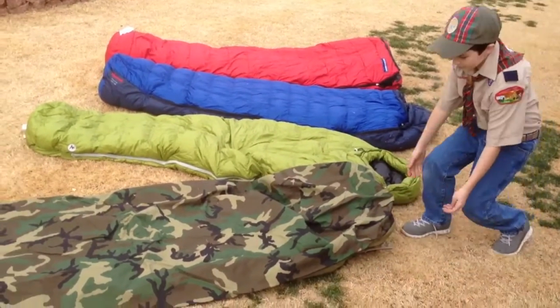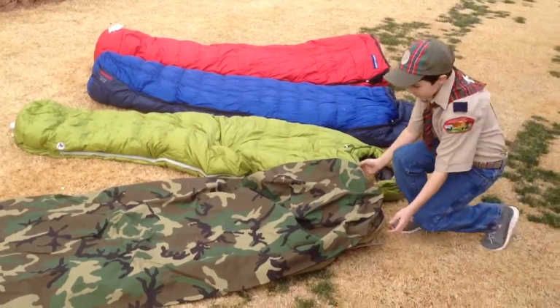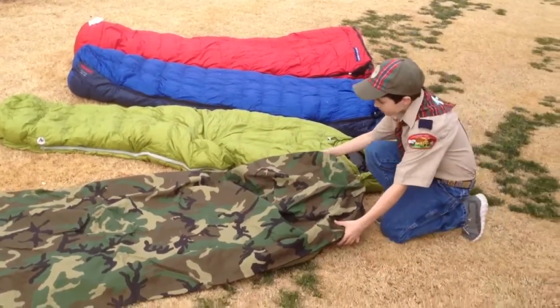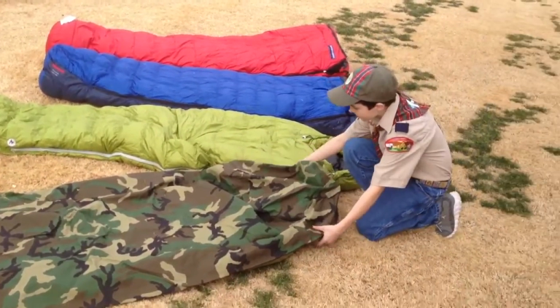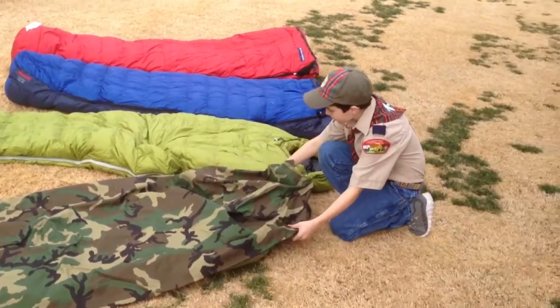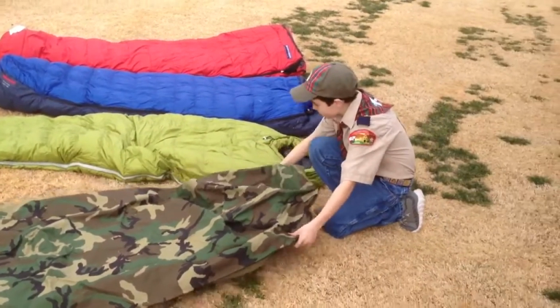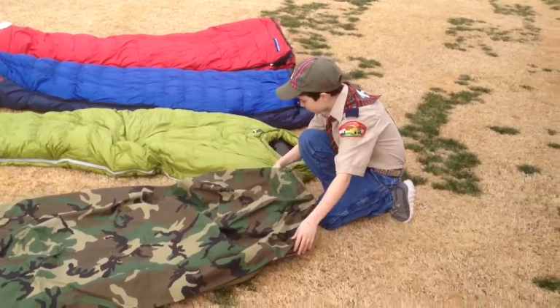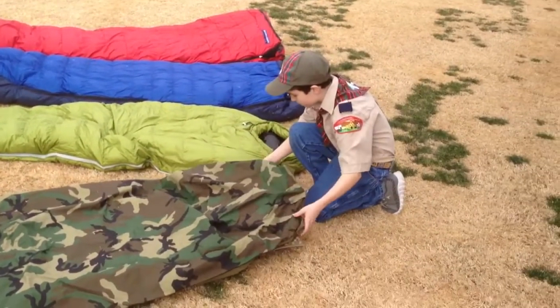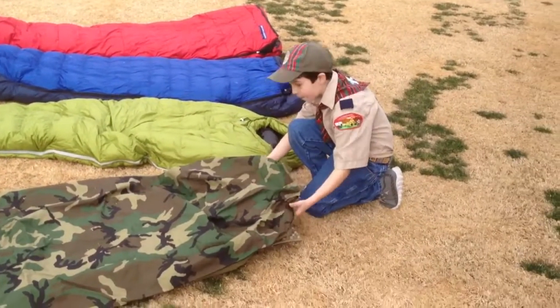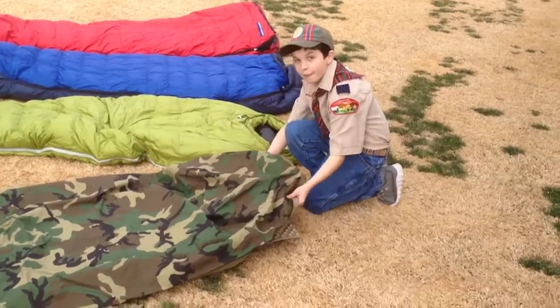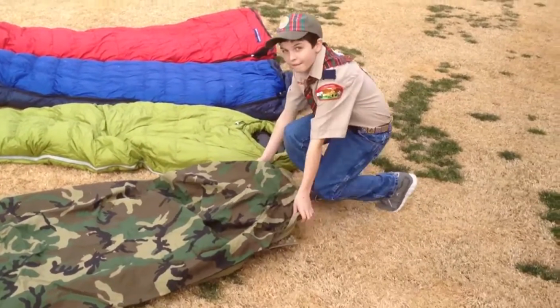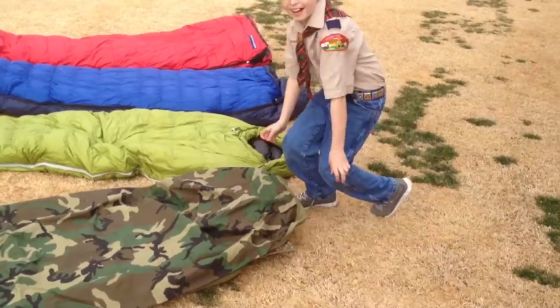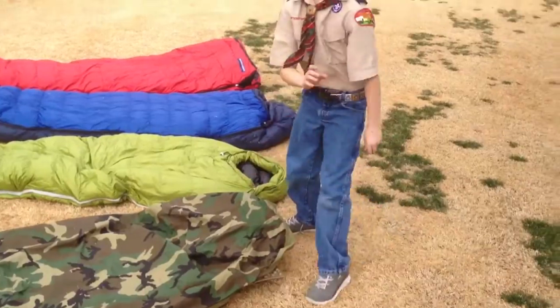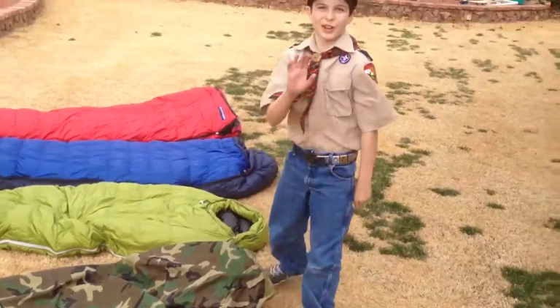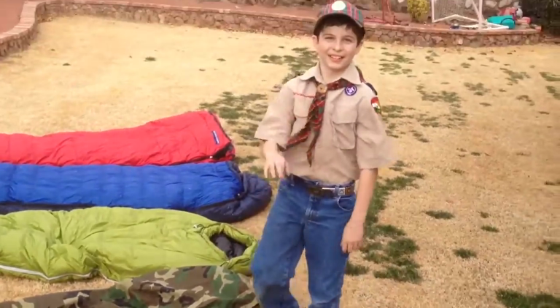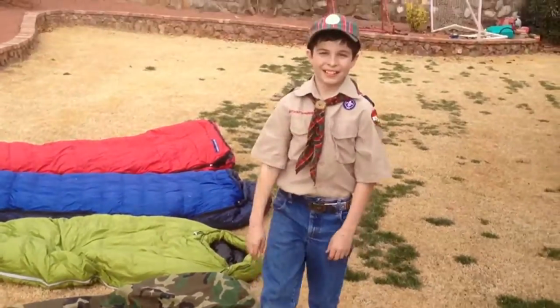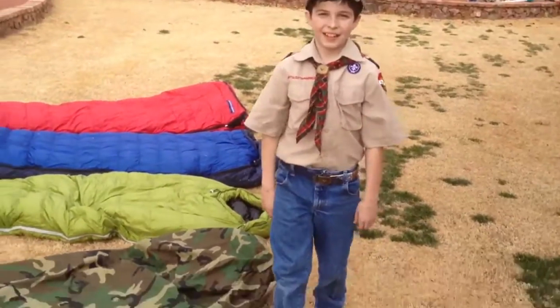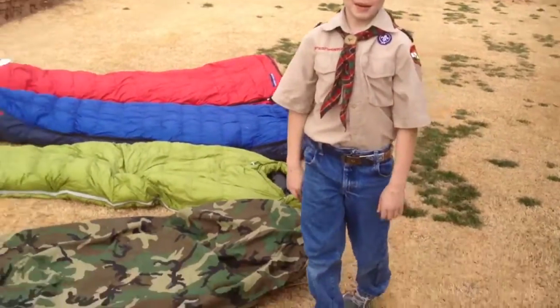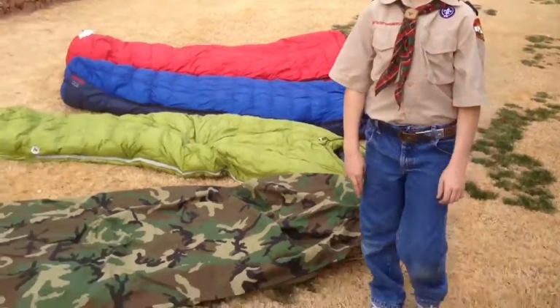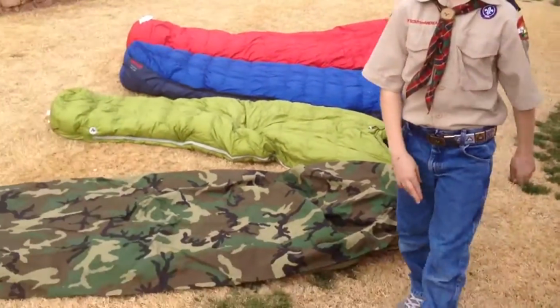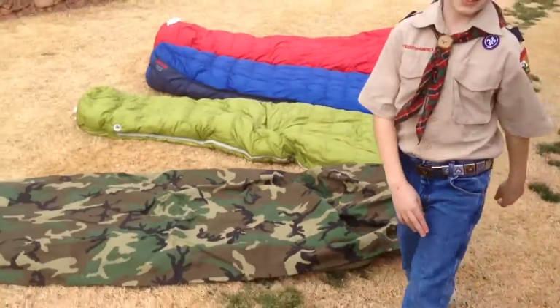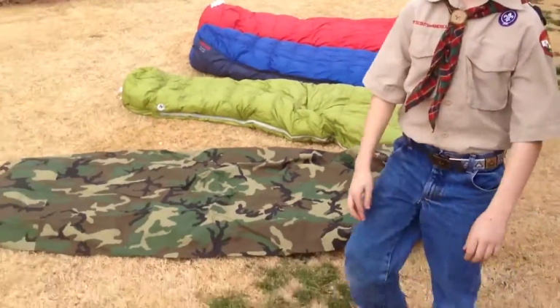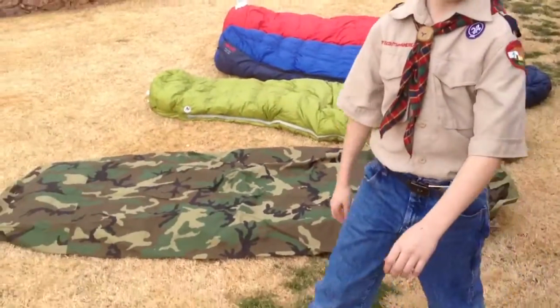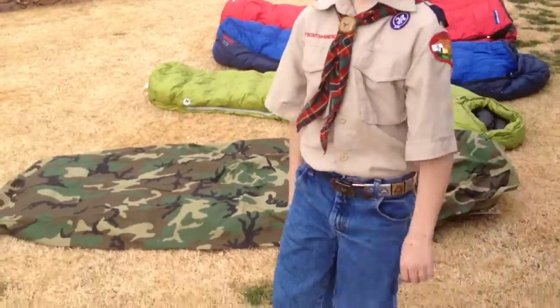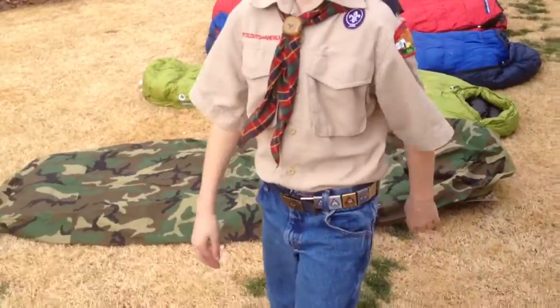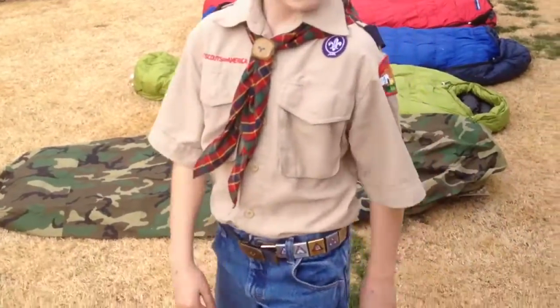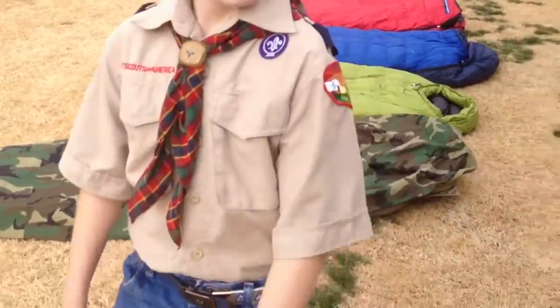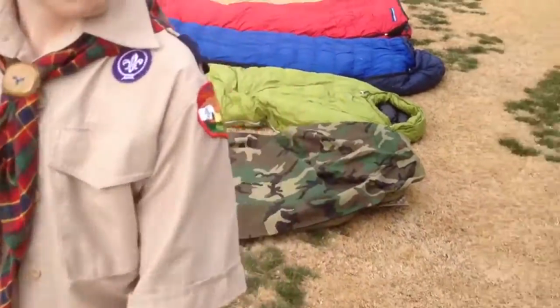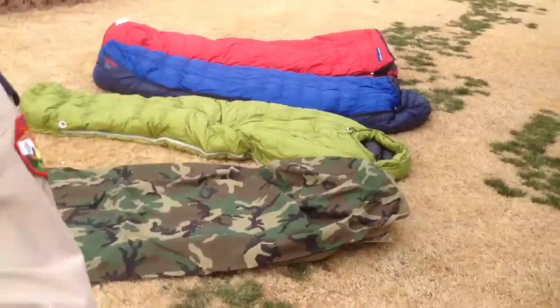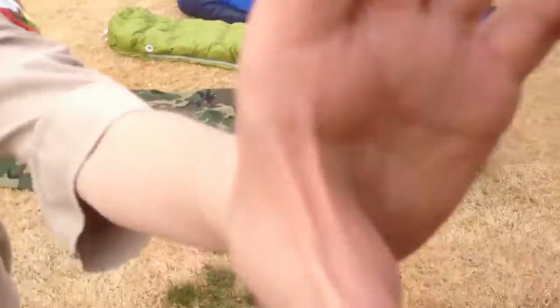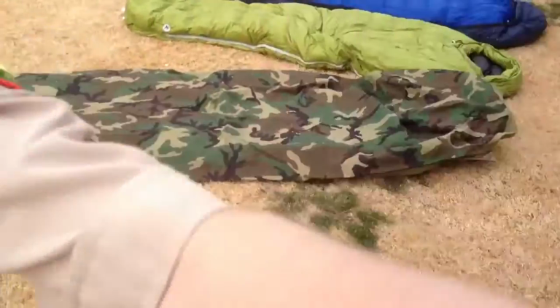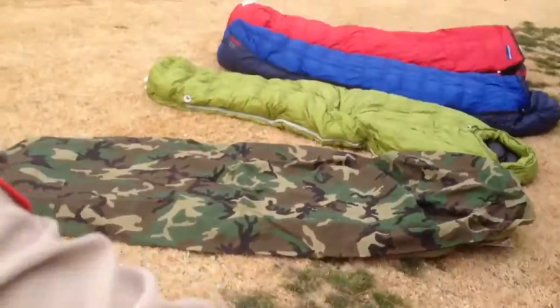I've got a Weeblow Scout here, Matthew. Hi, how's it going? I'm going to take the camera, and we're going to get into this video. Alright, here we go.